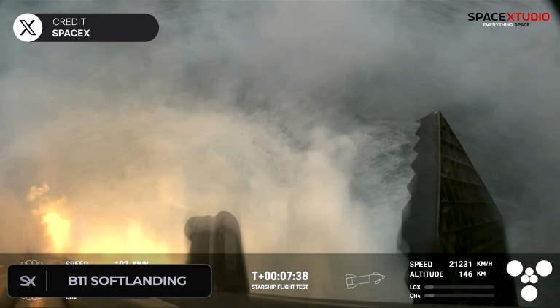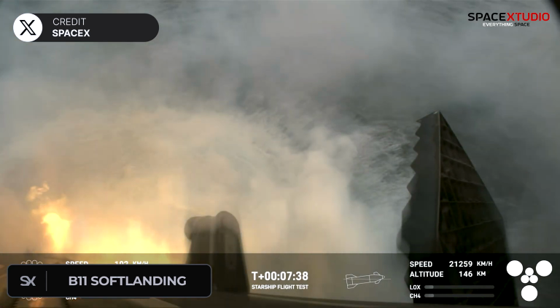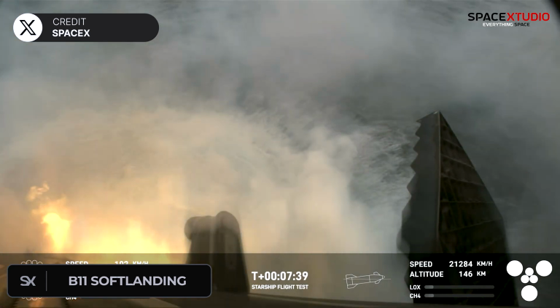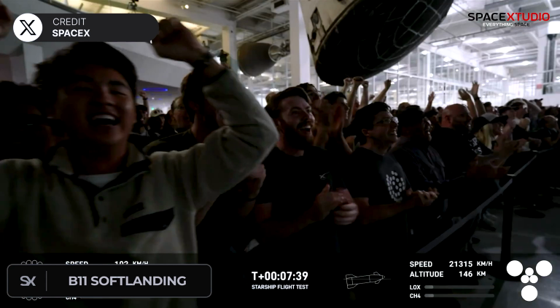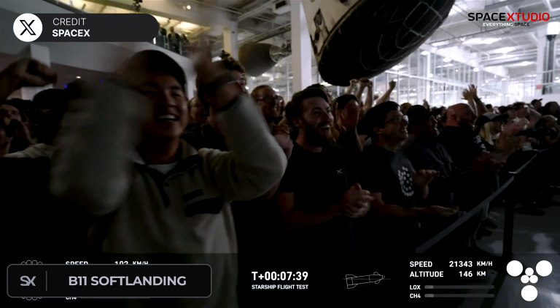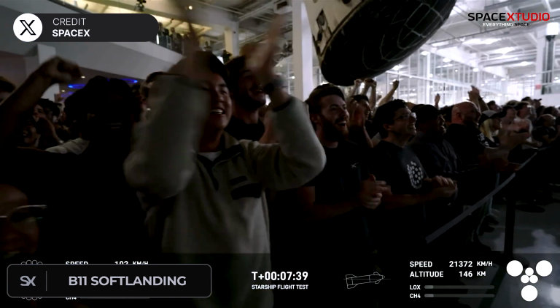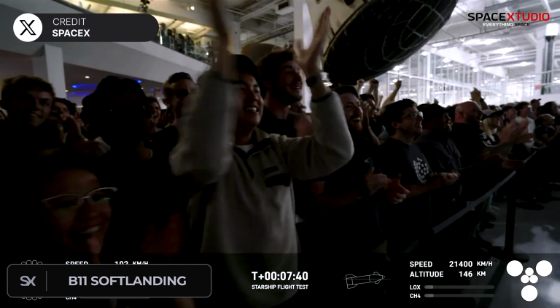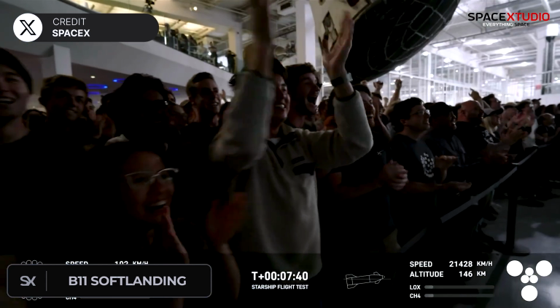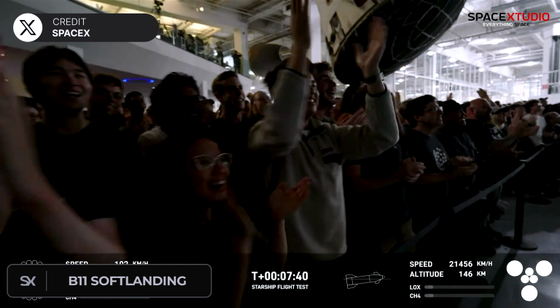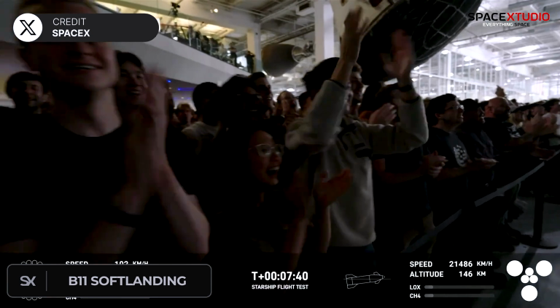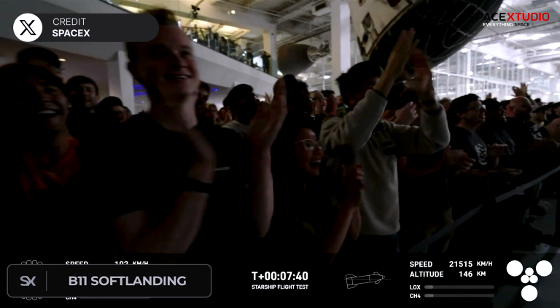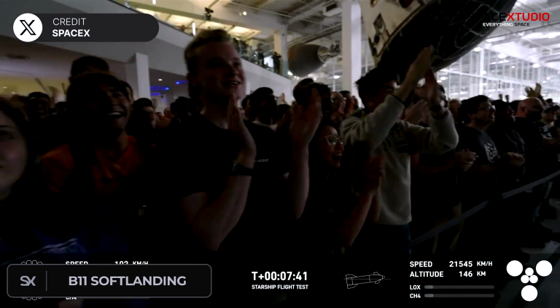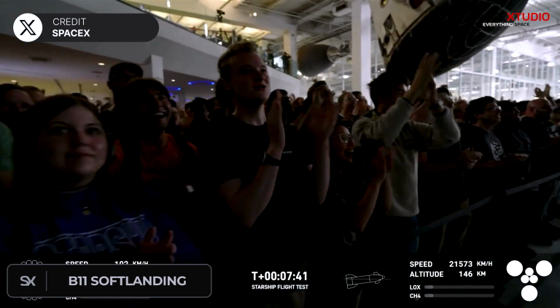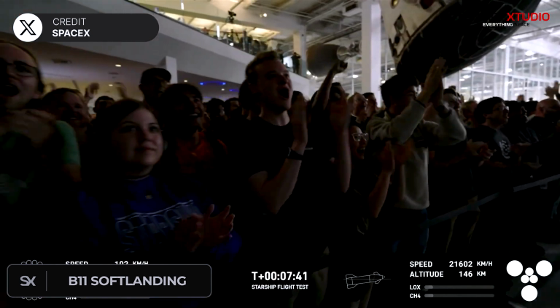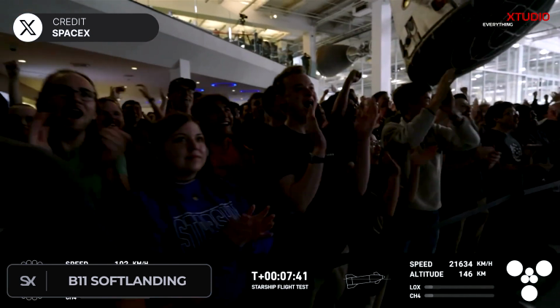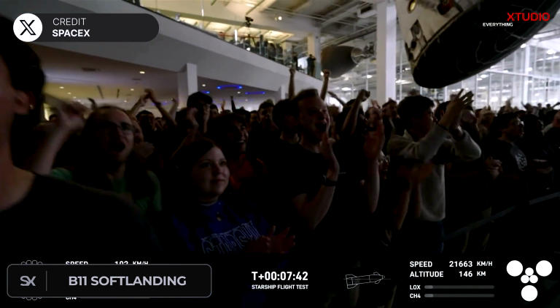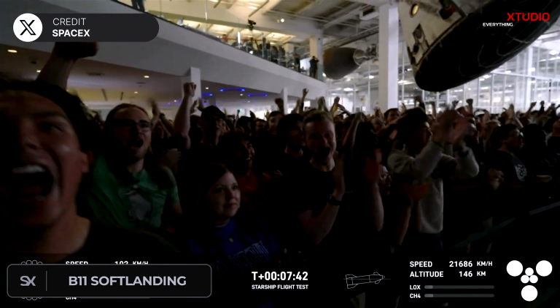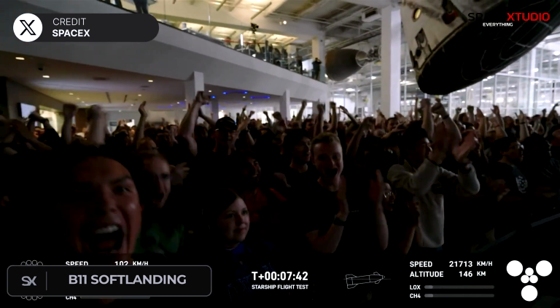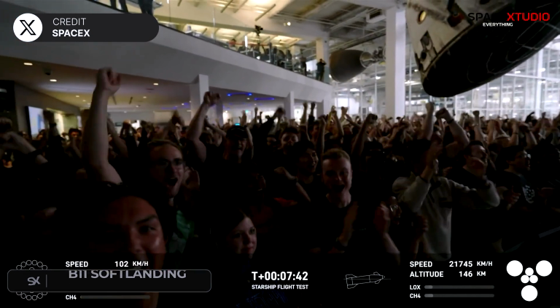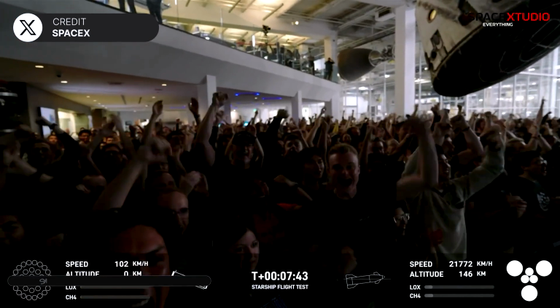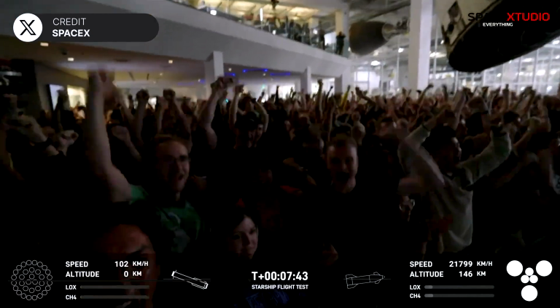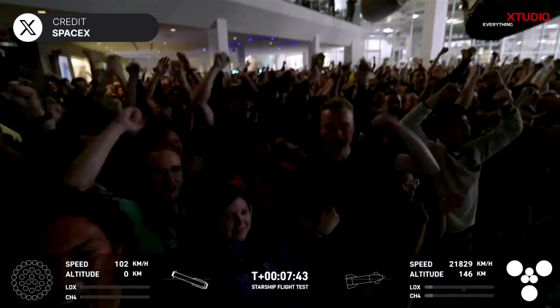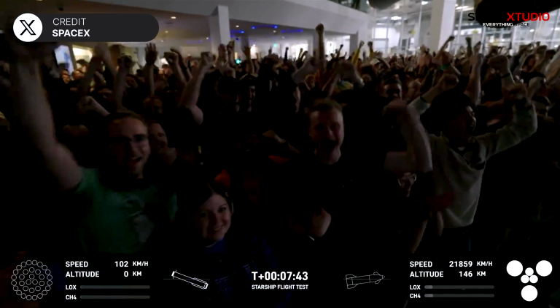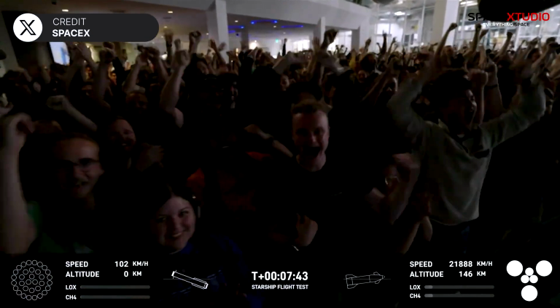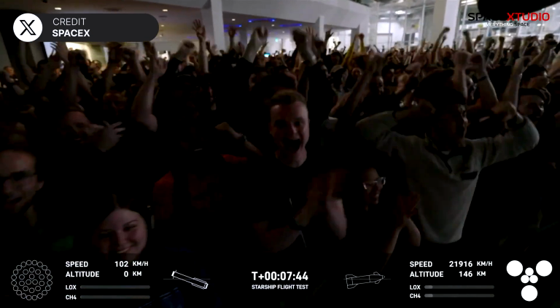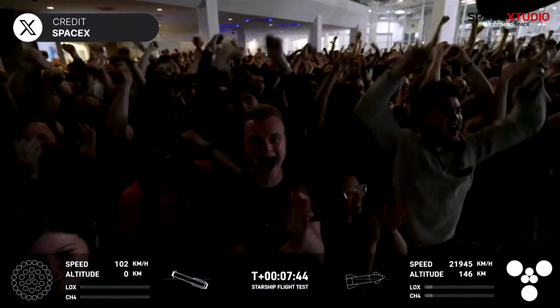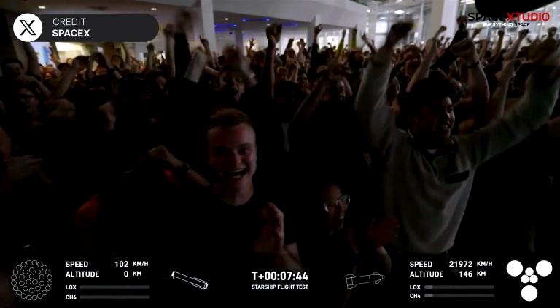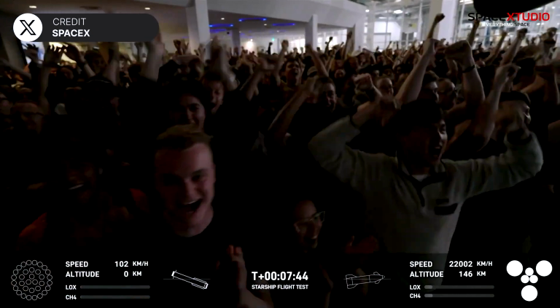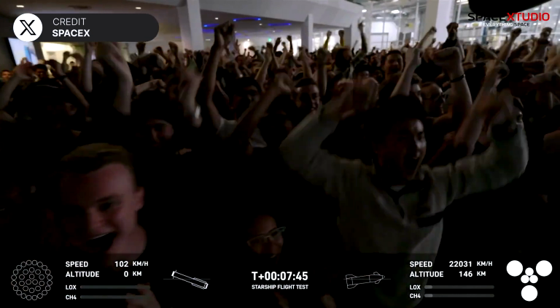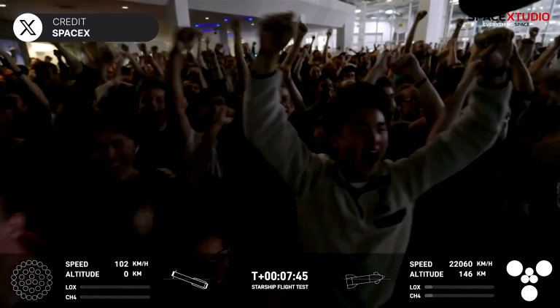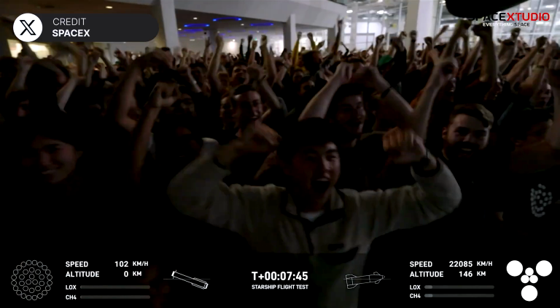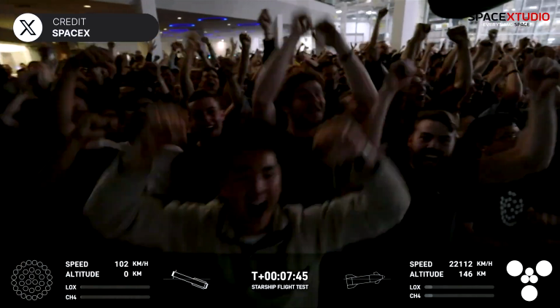What an incredible flight! Congratulations to the SpaceX team!